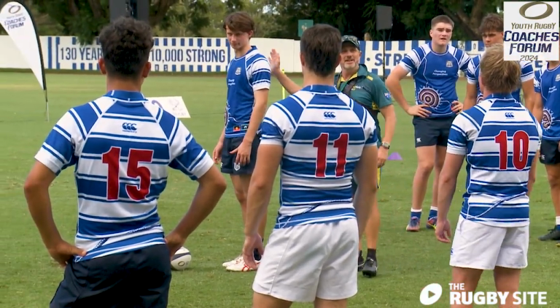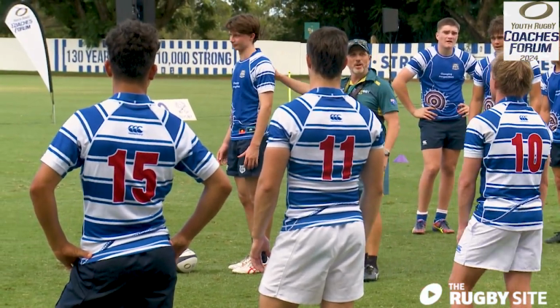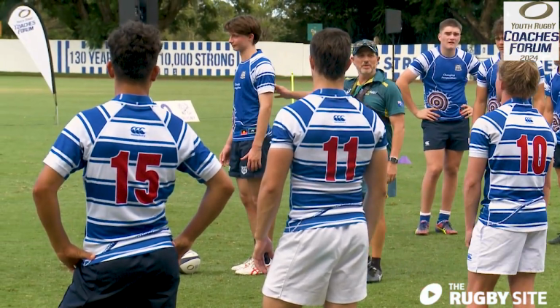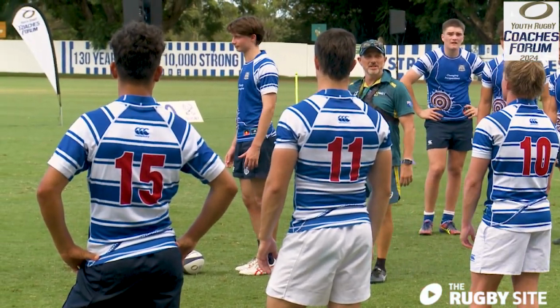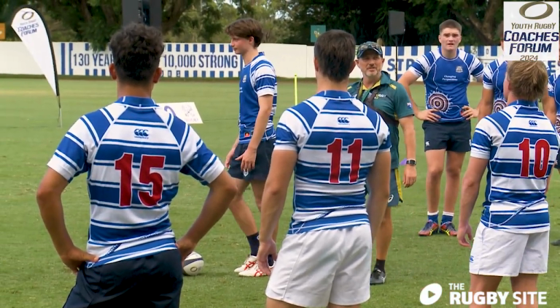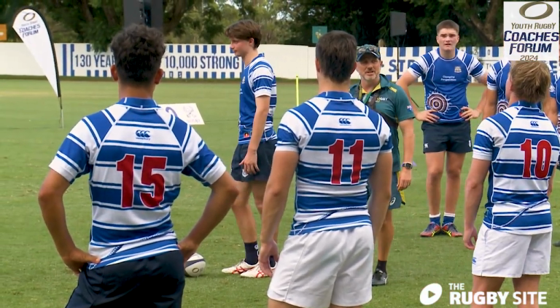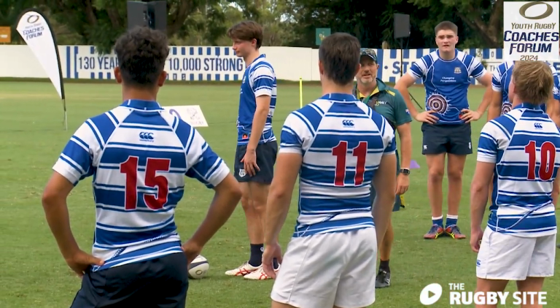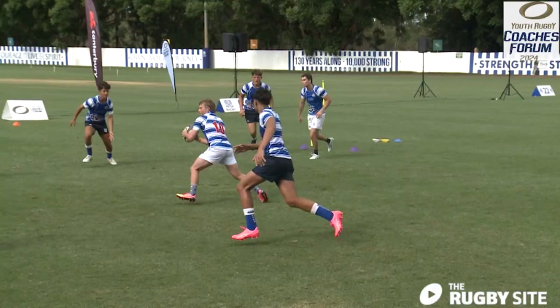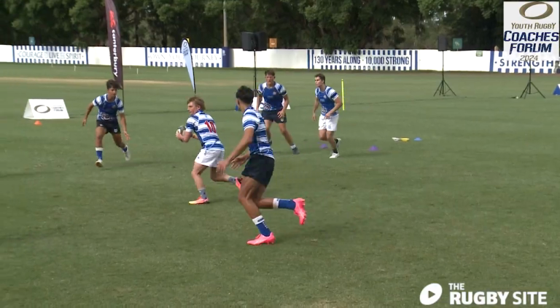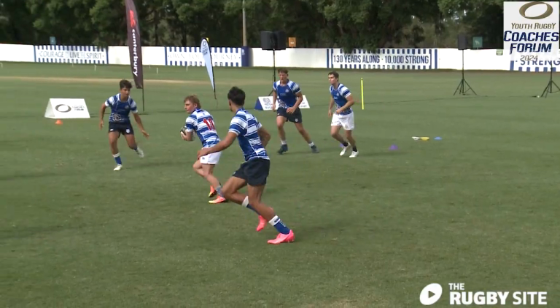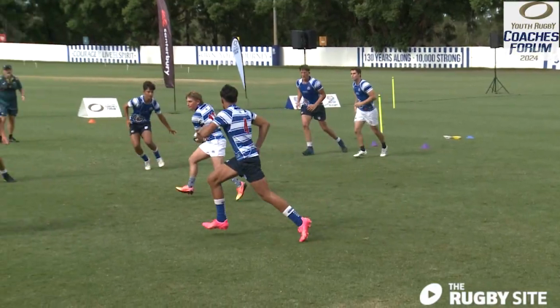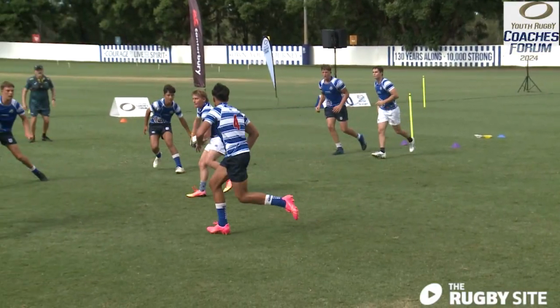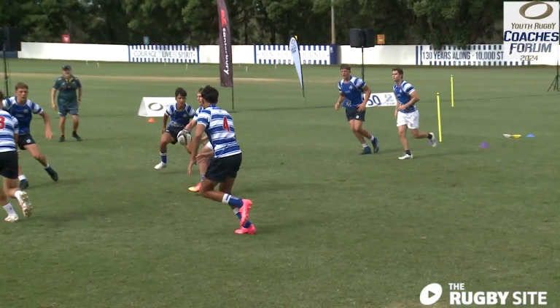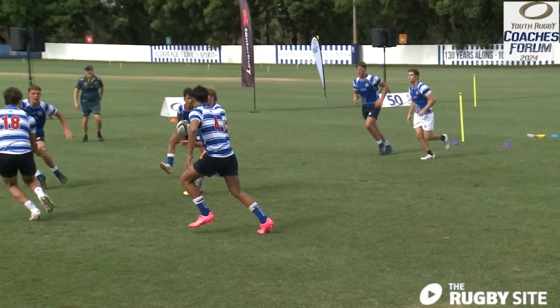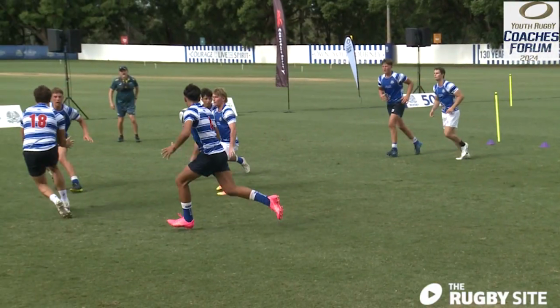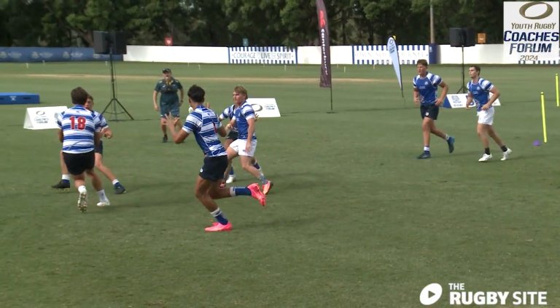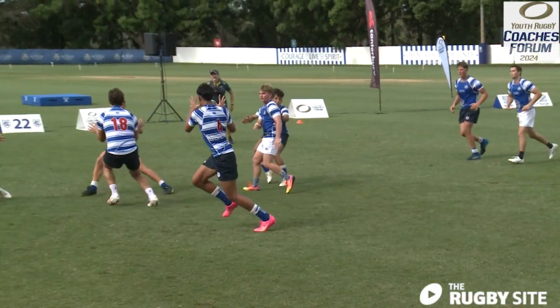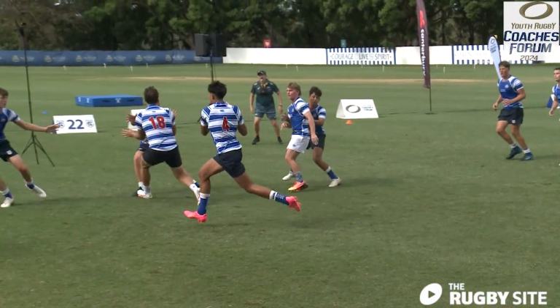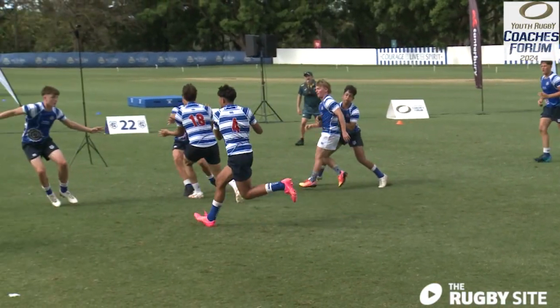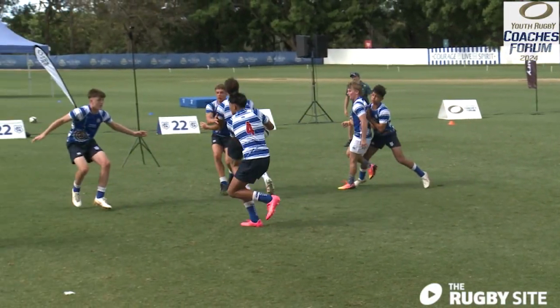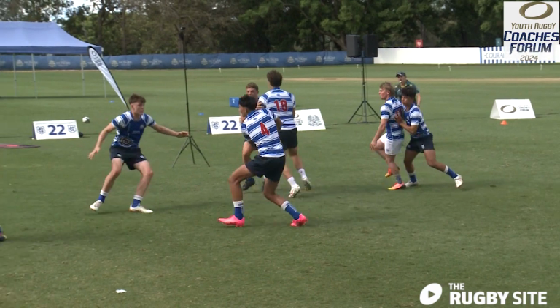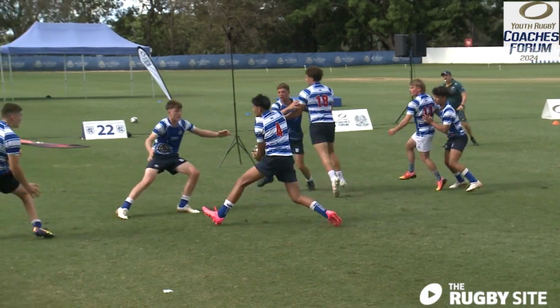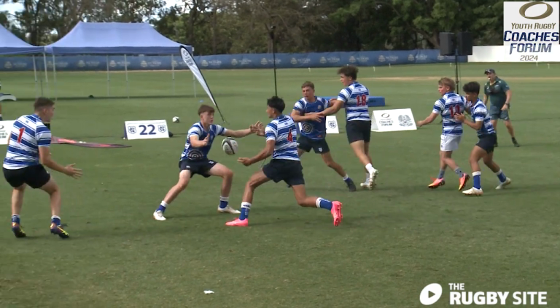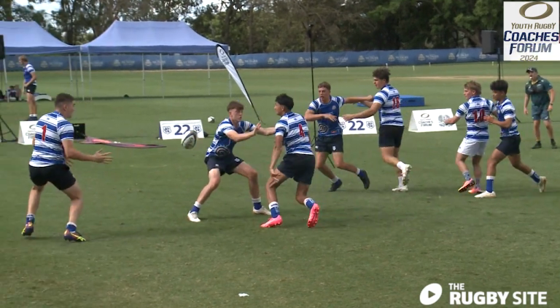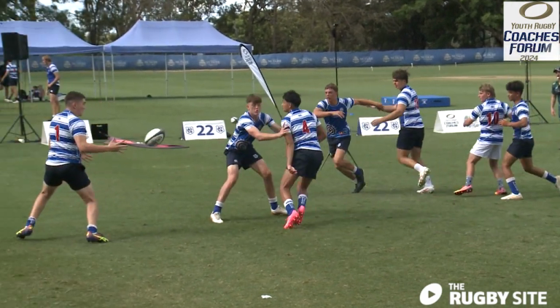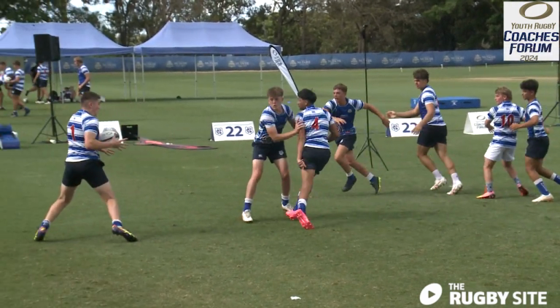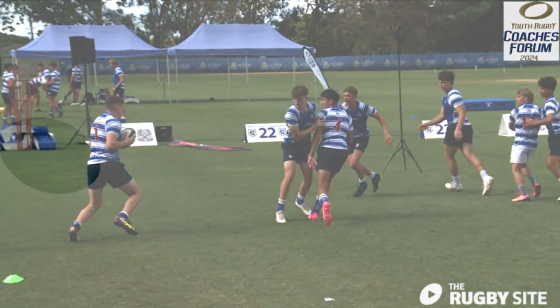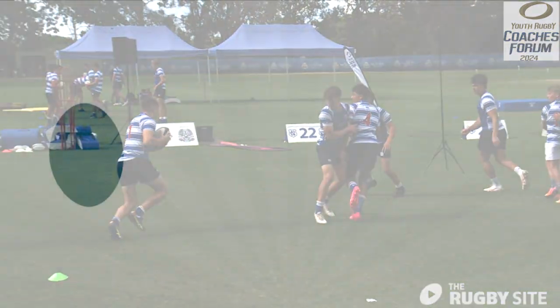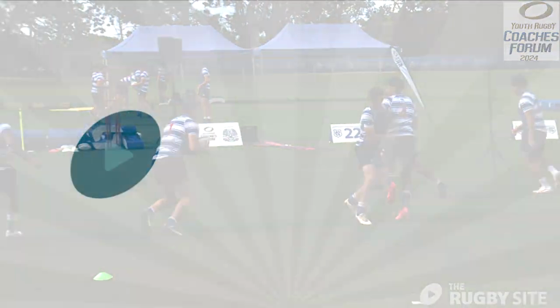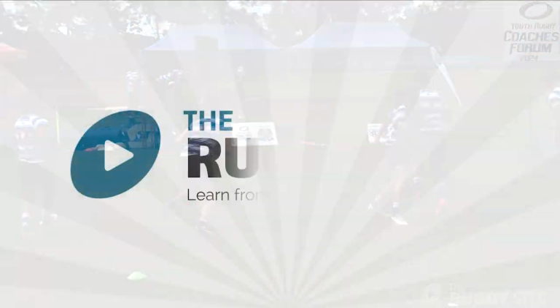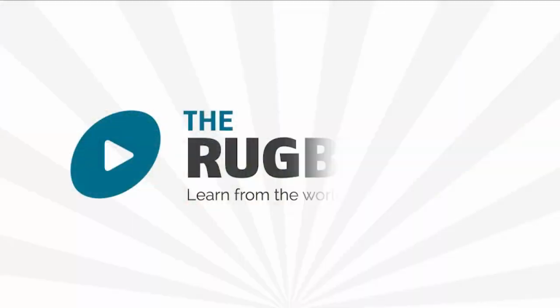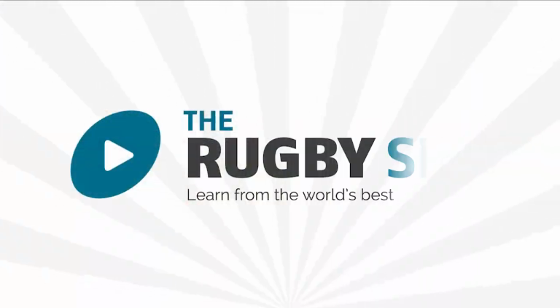He's the one up your sleeve, isn't he? Check out this quality session from Shannon Fraser, exclusively on the rugby site.